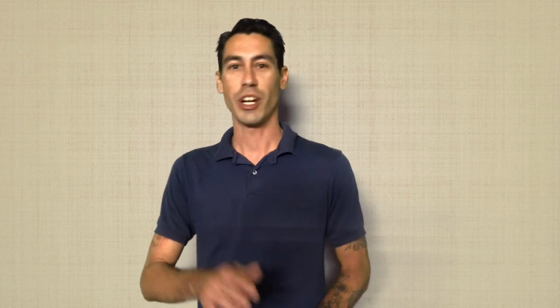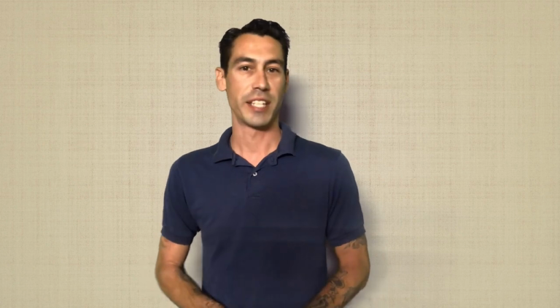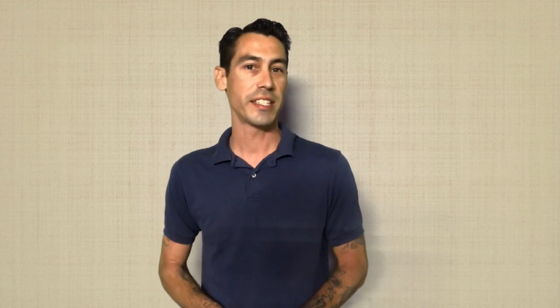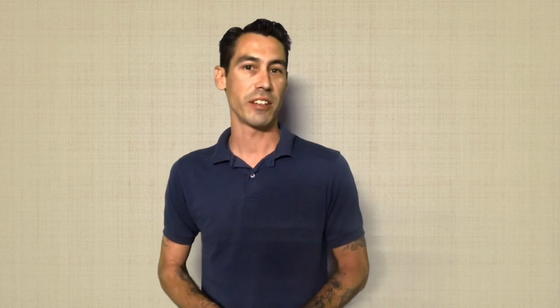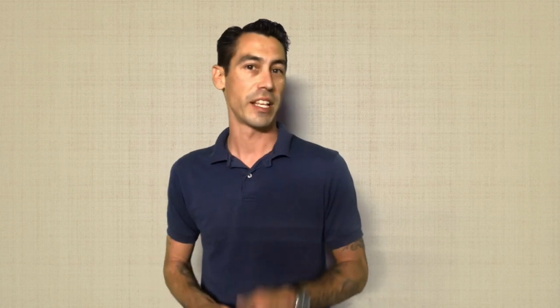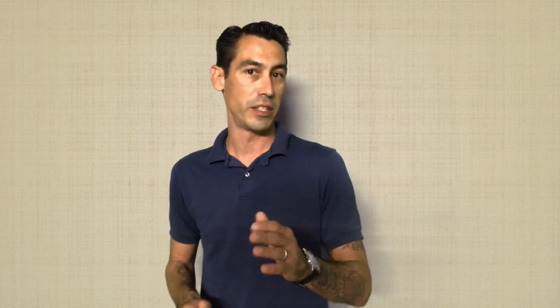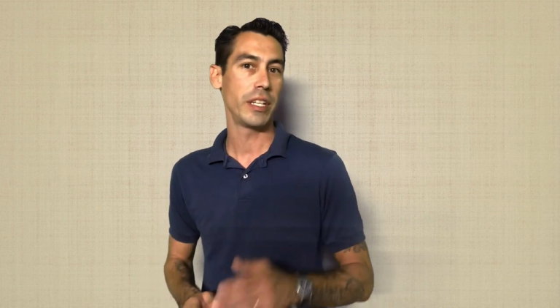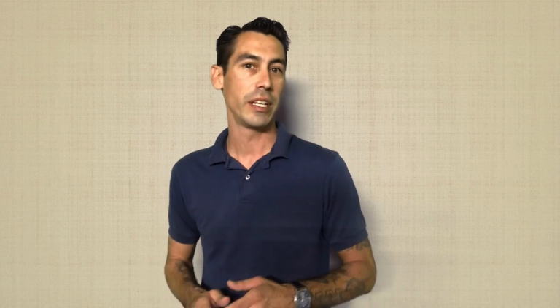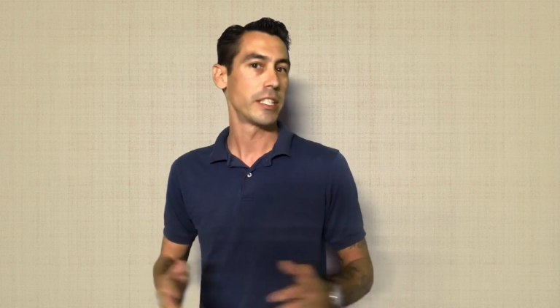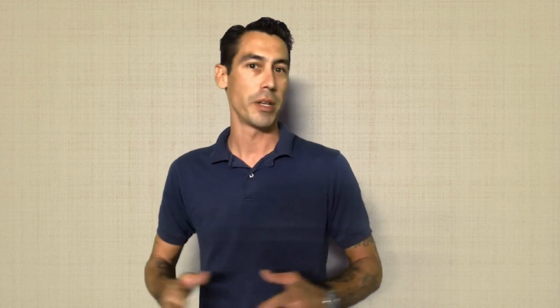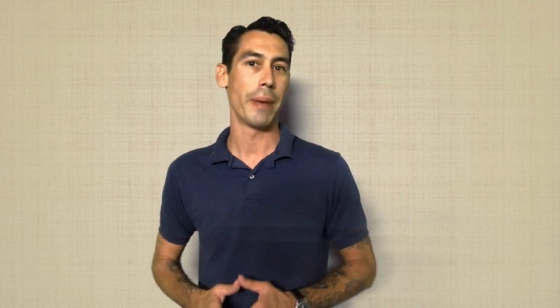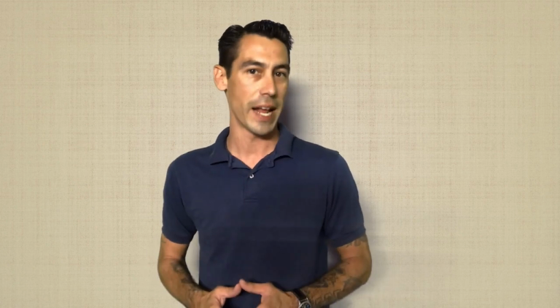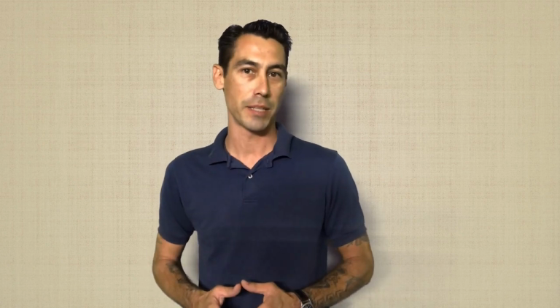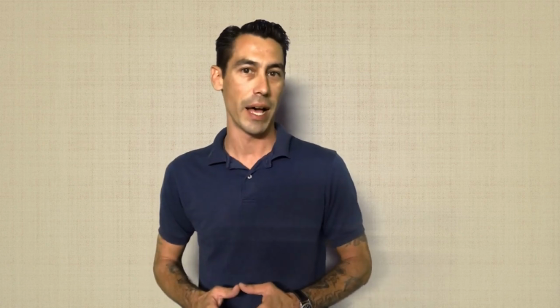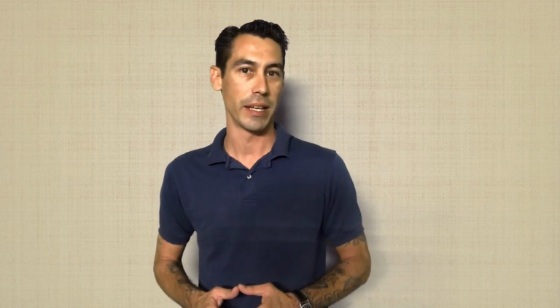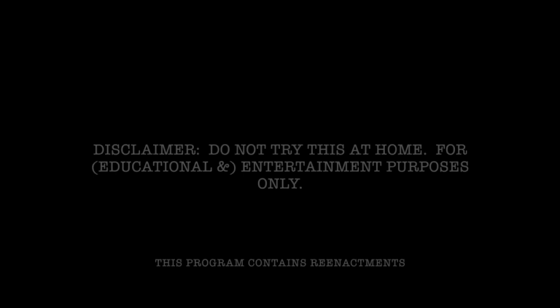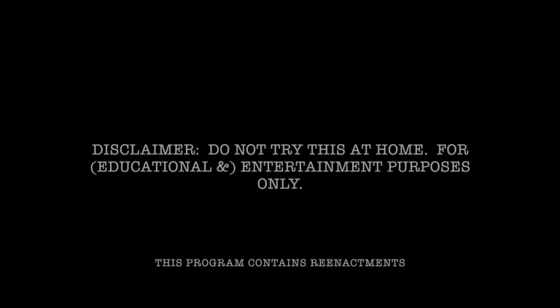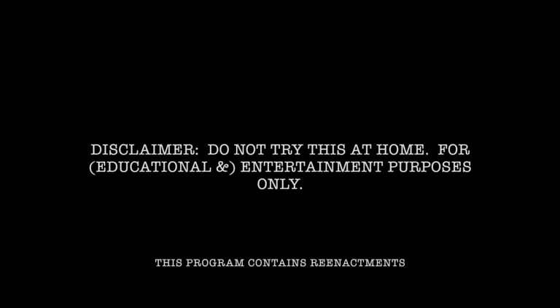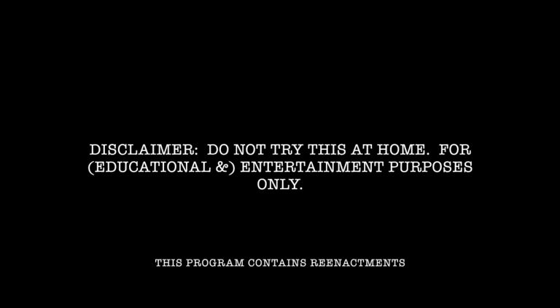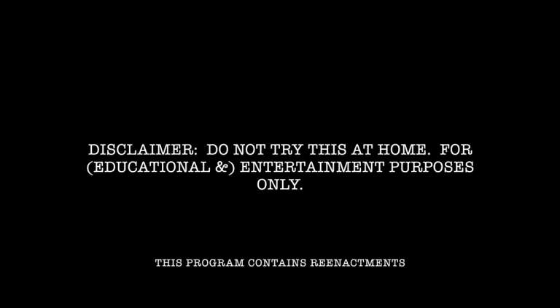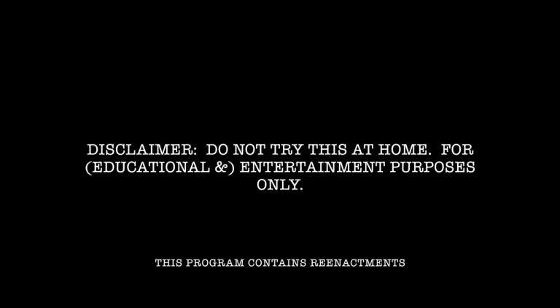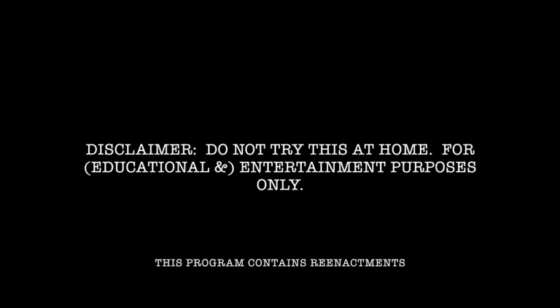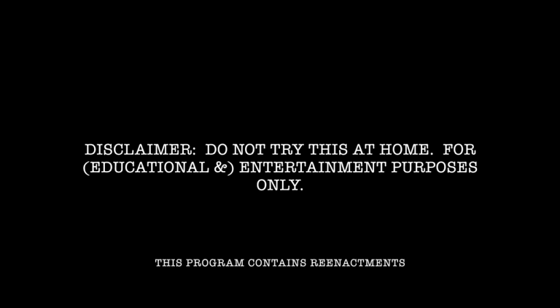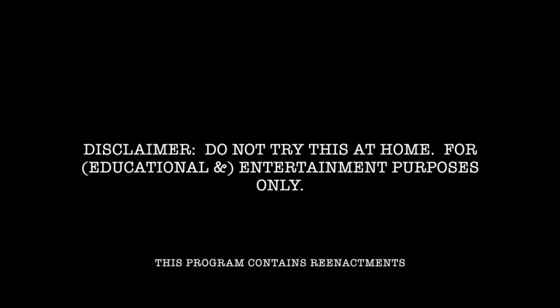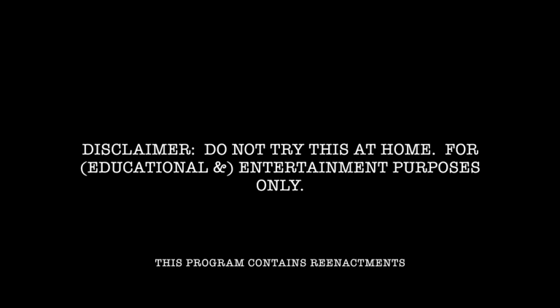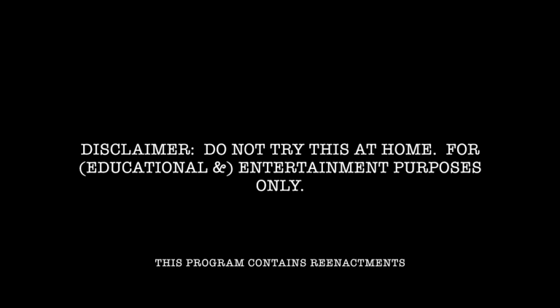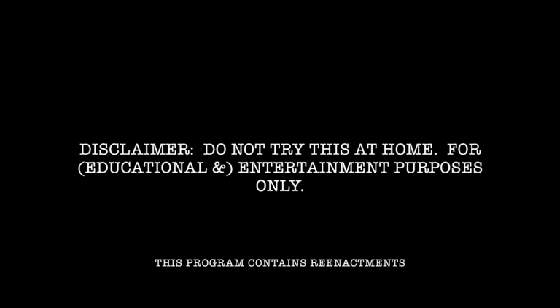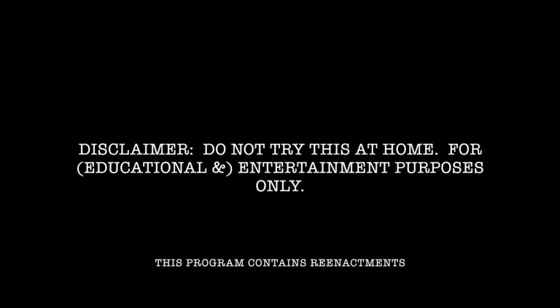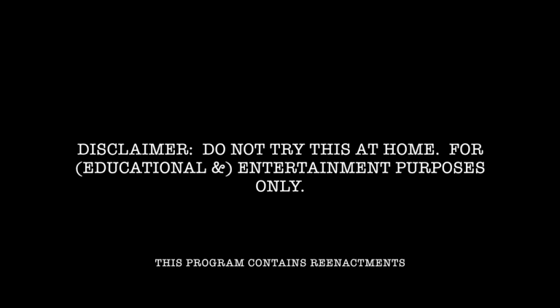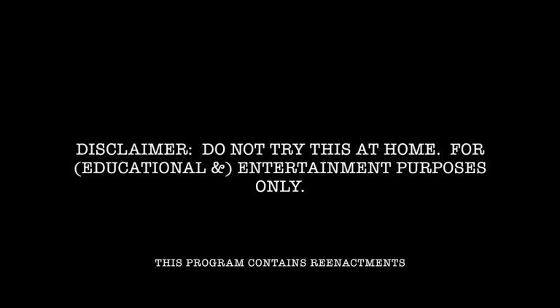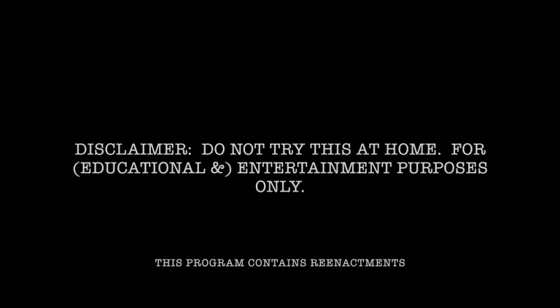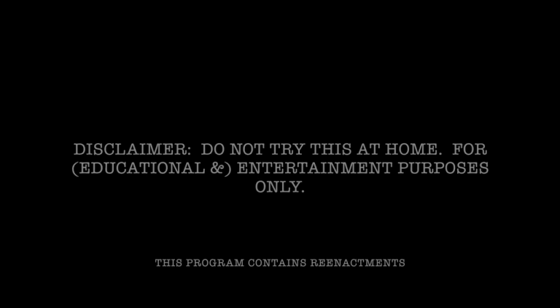We're sharing 10 skill sets you need to be a badass spy. Do not try this at home. For entertainment purposes only.